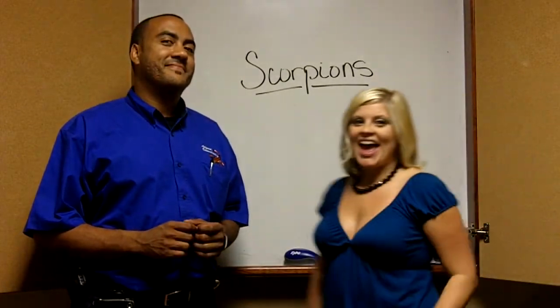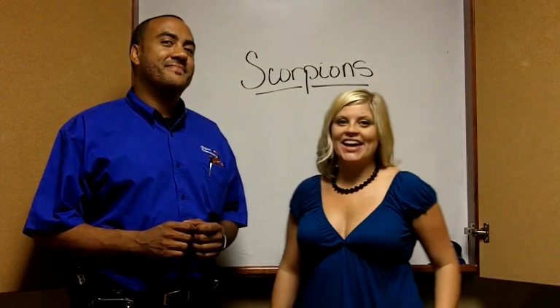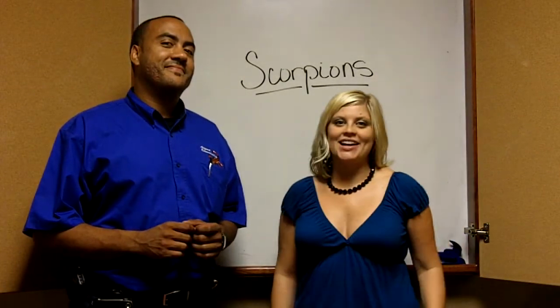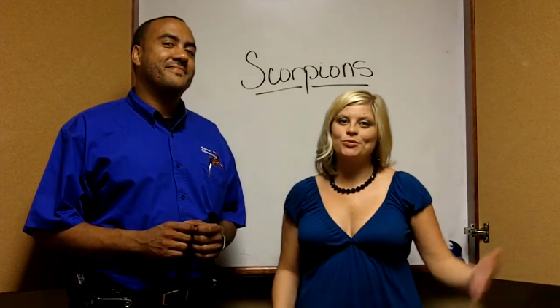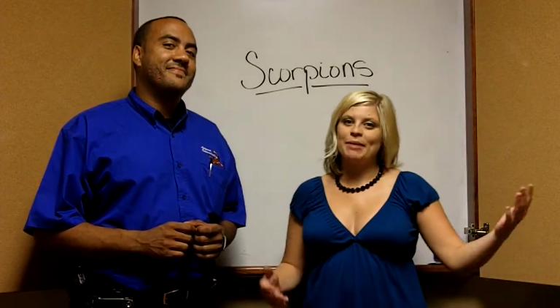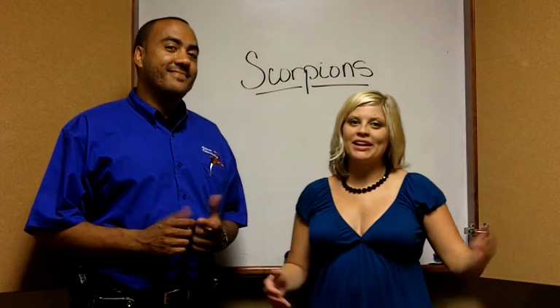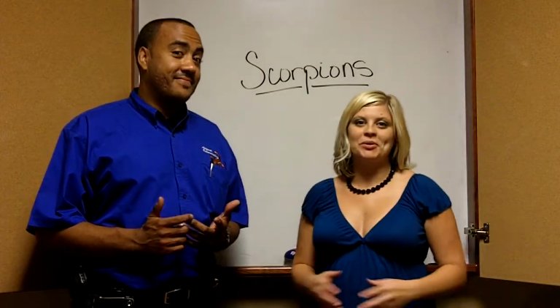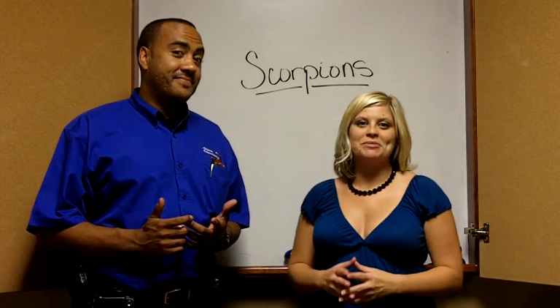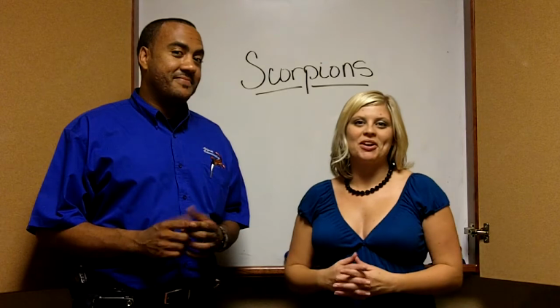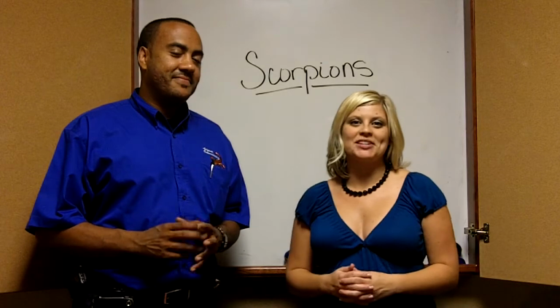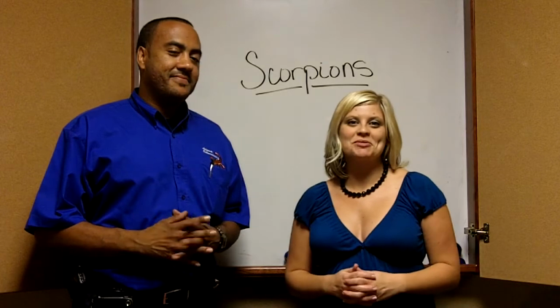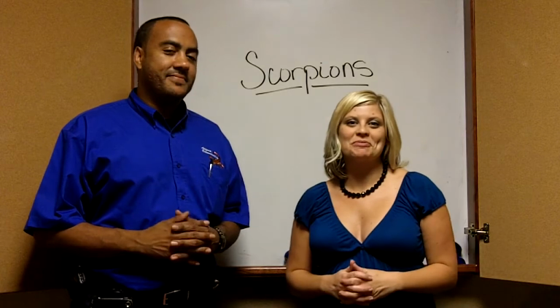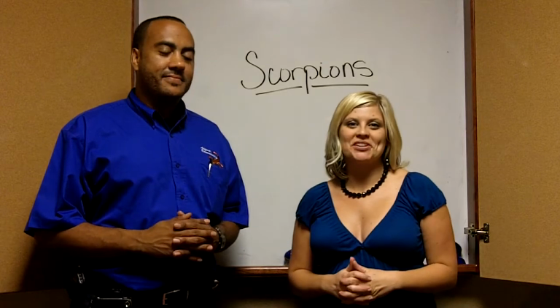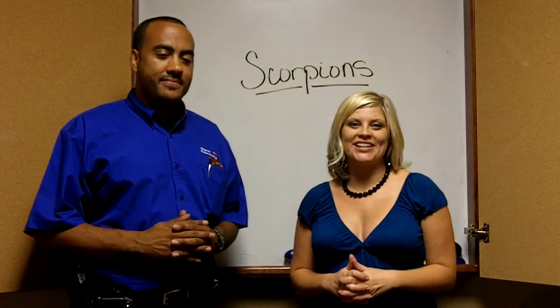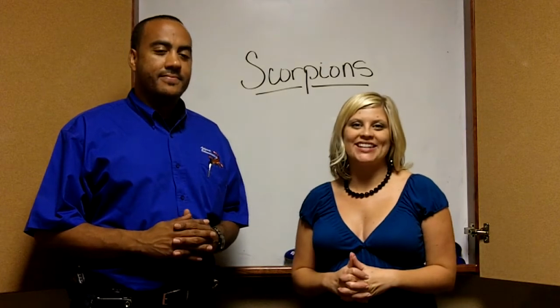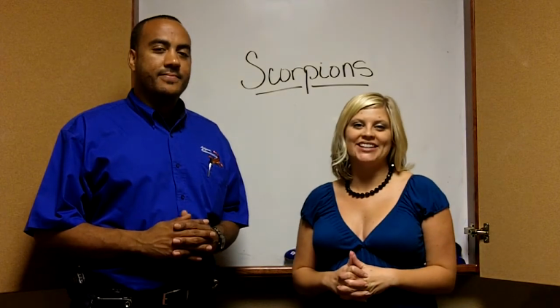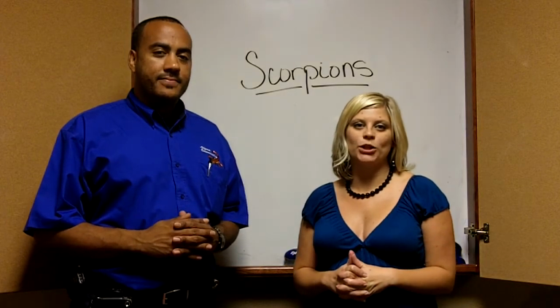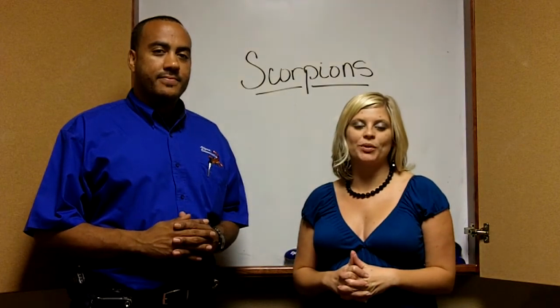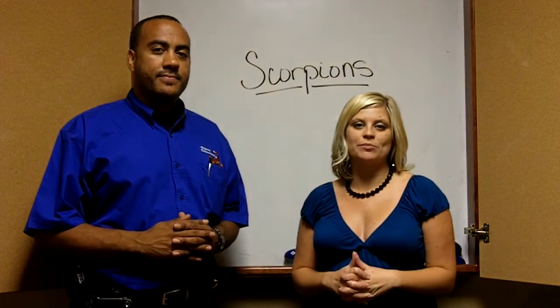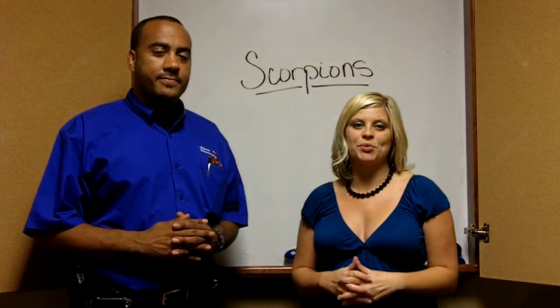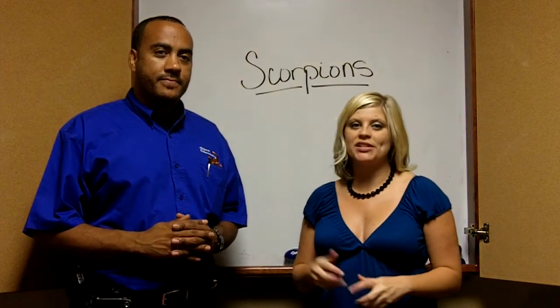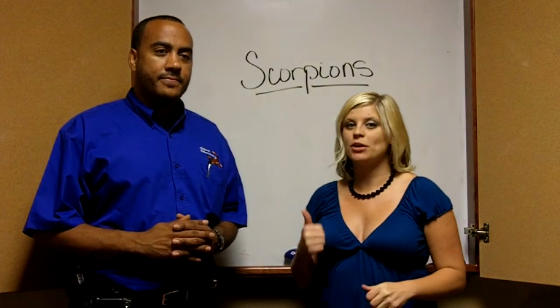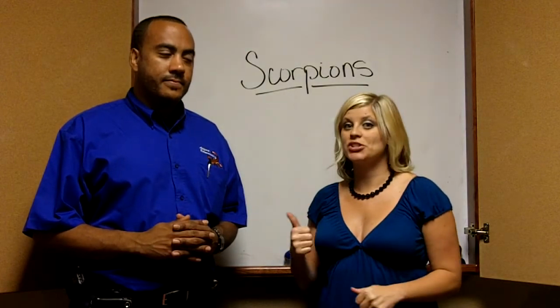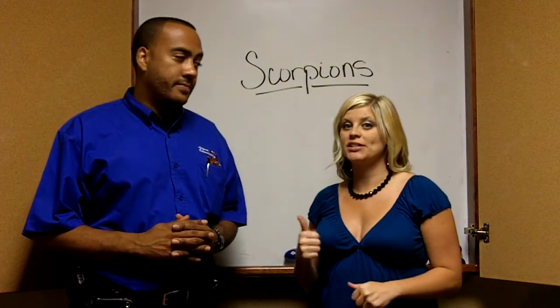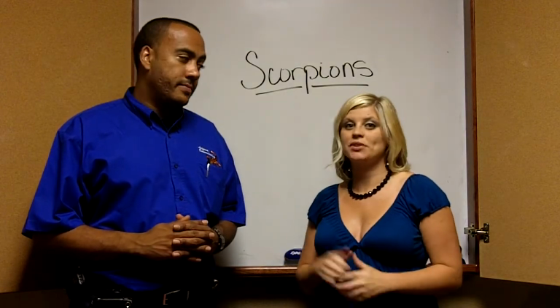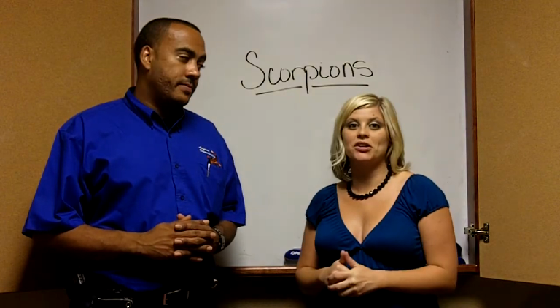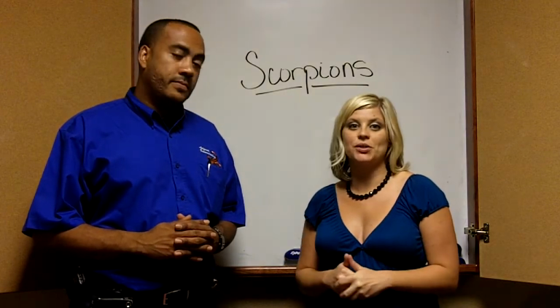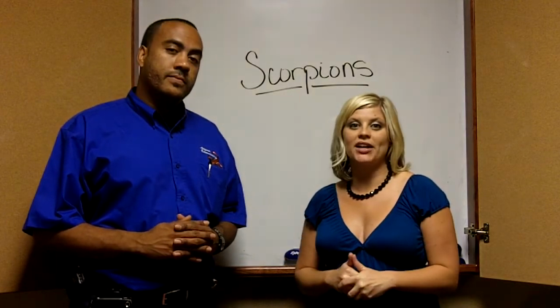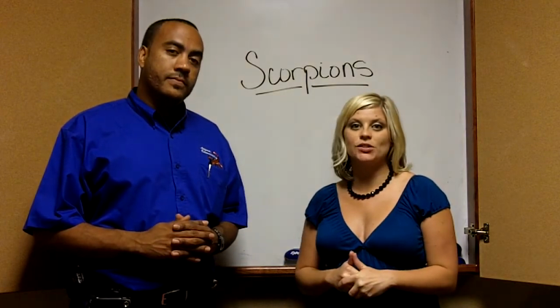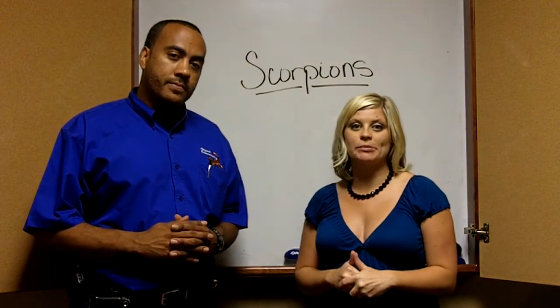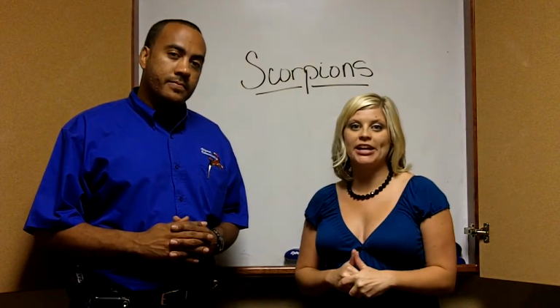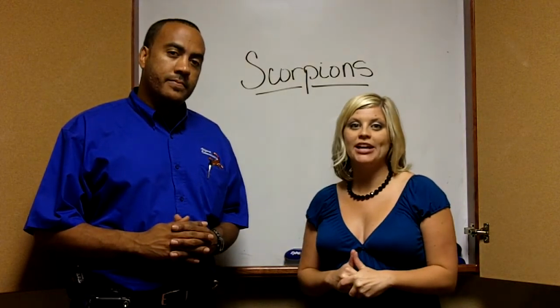Hey guys, we're back. Wendy McCroskey with Group 4610 Keller Williams Realty here with Jason with Arizona Exterminating.